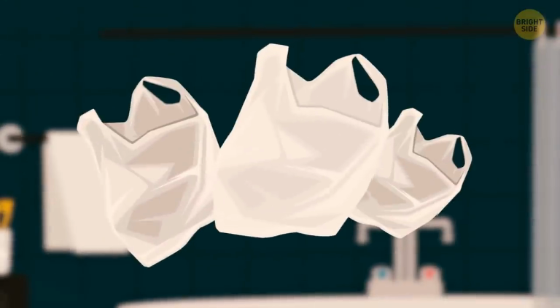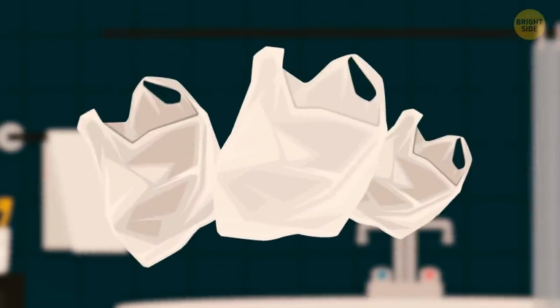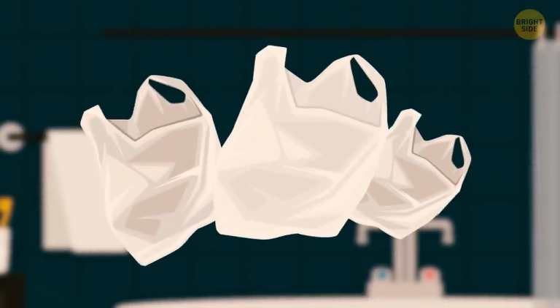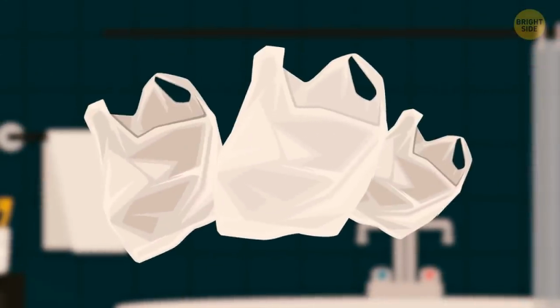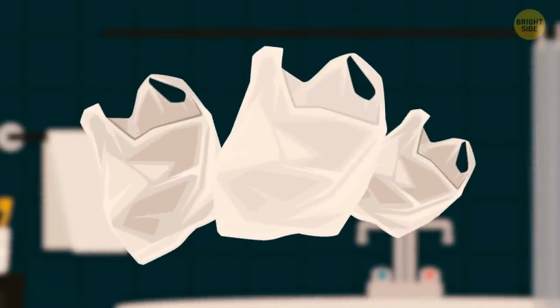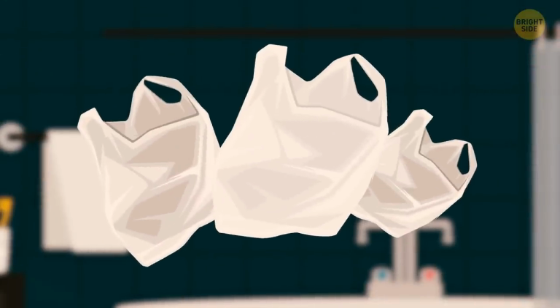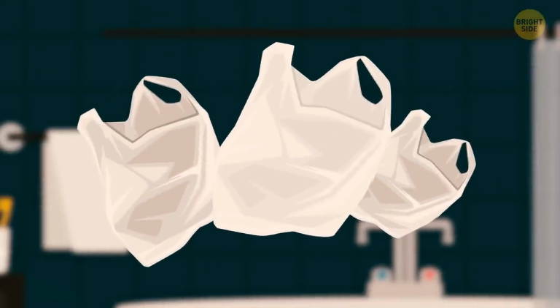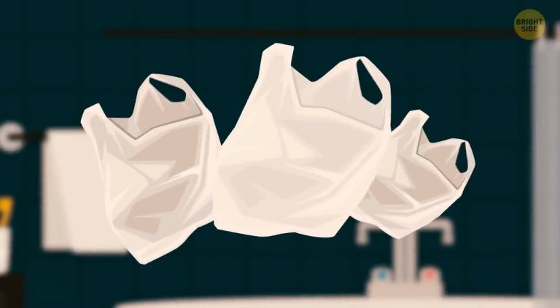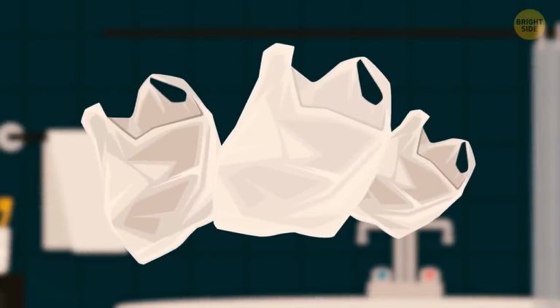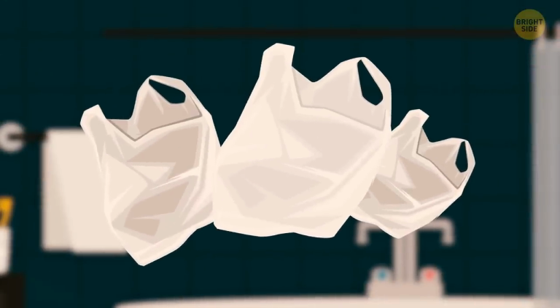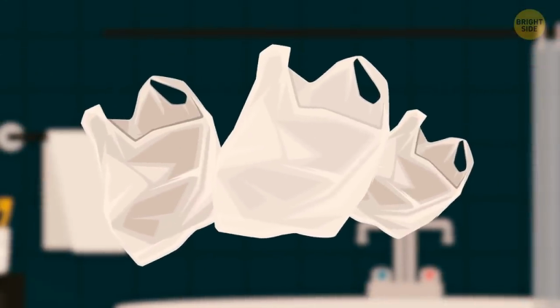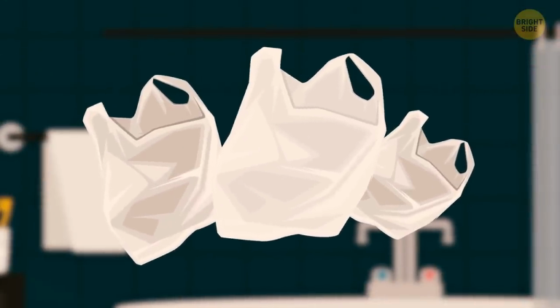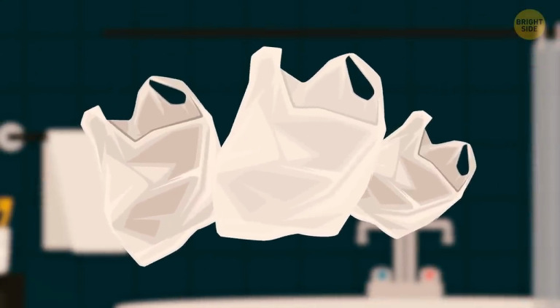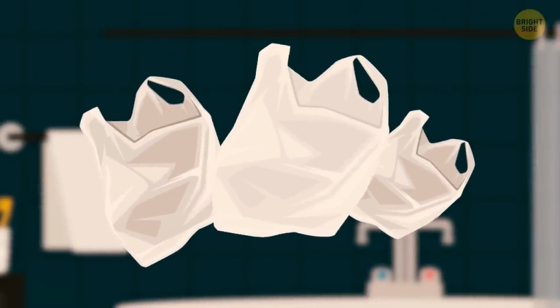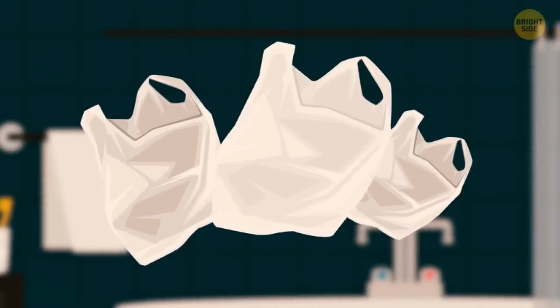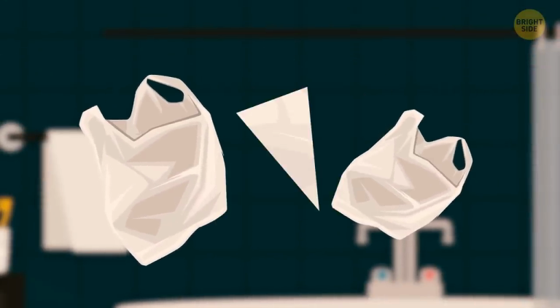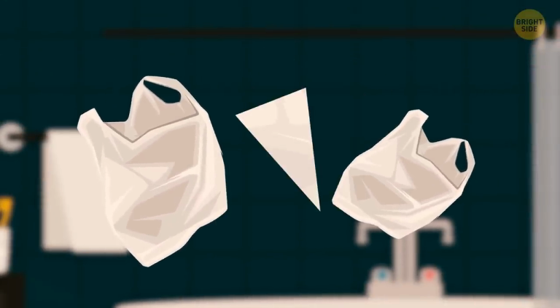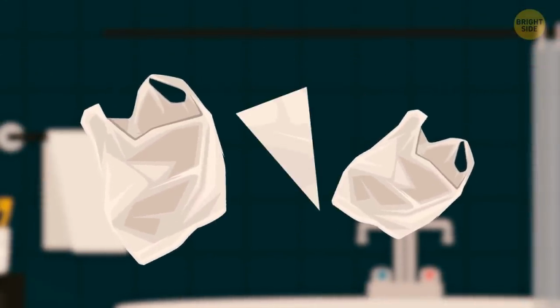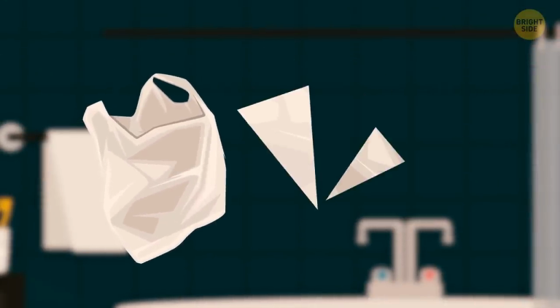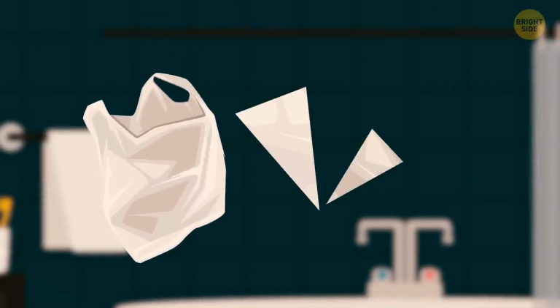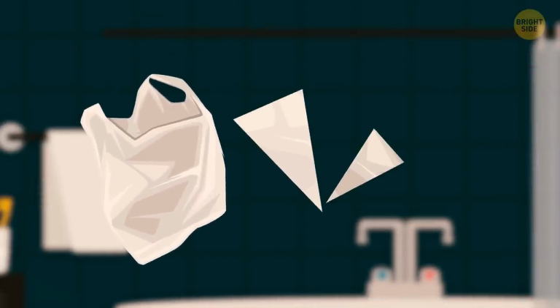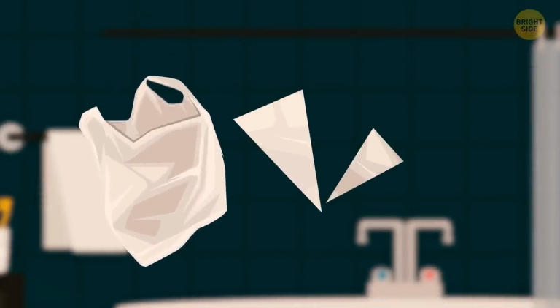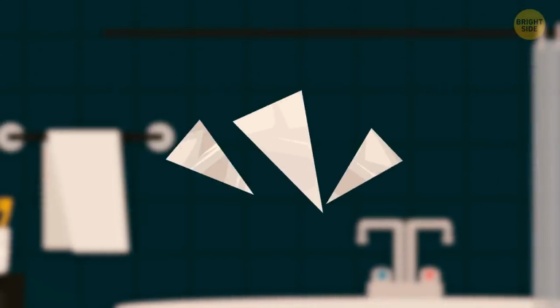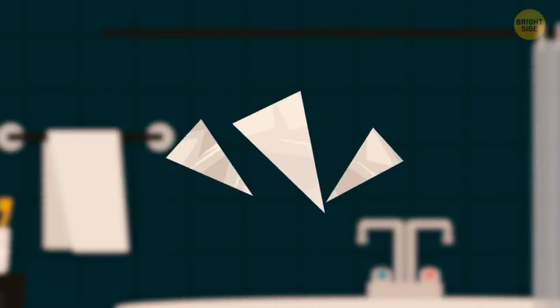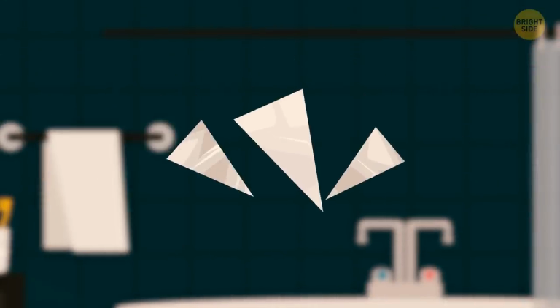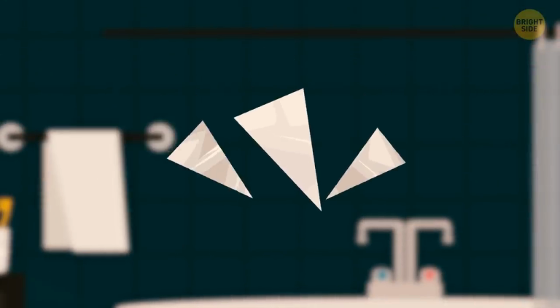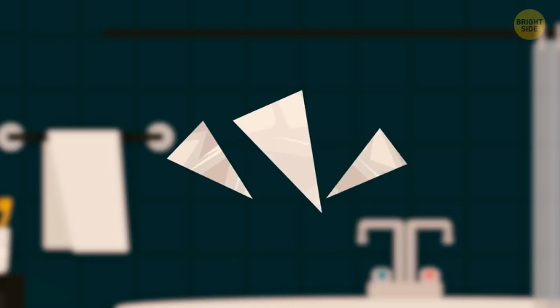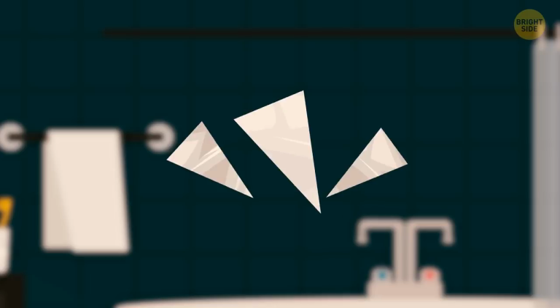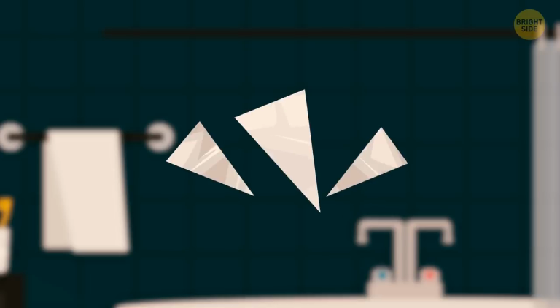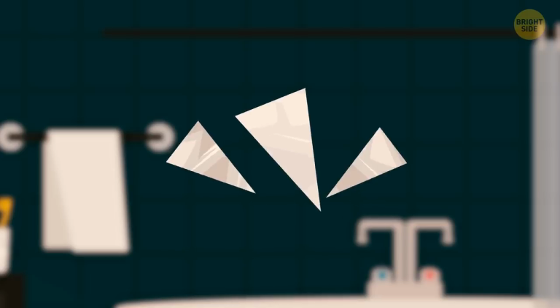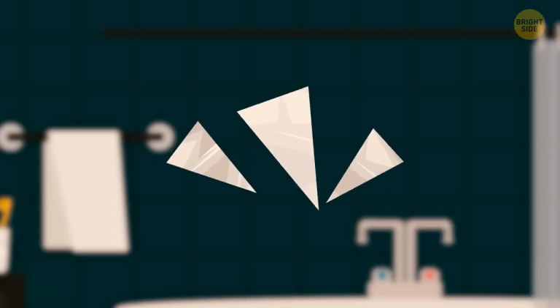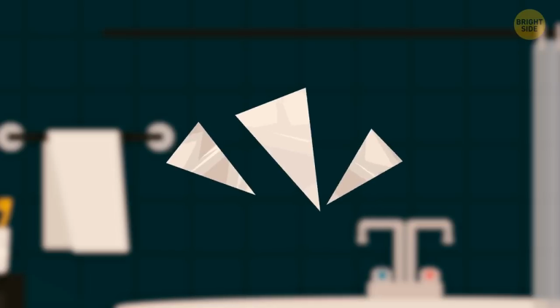If you stash away your garbage bags, fold them into a neat origami triangle. This will save you space.